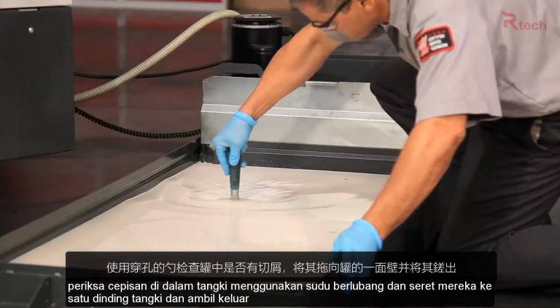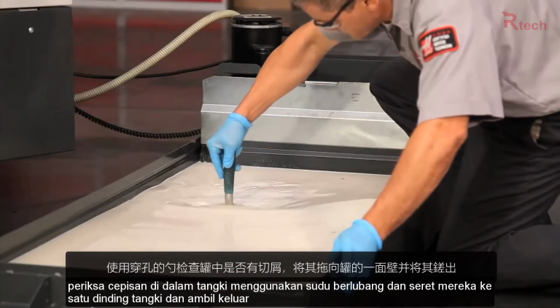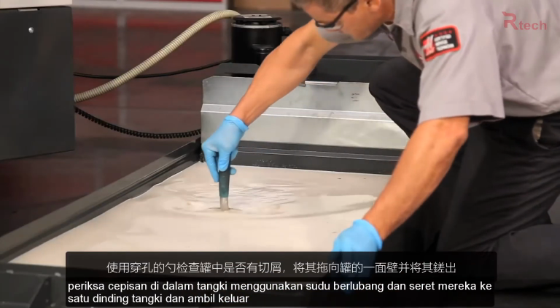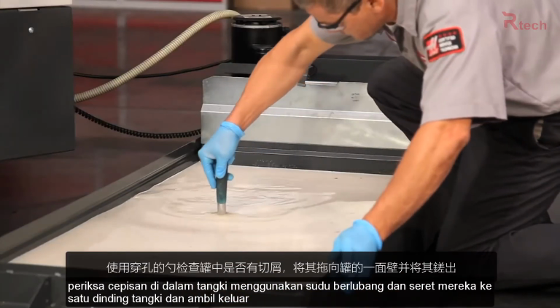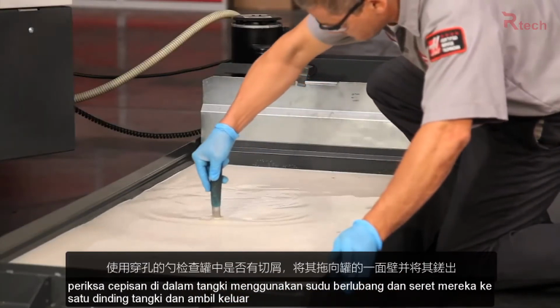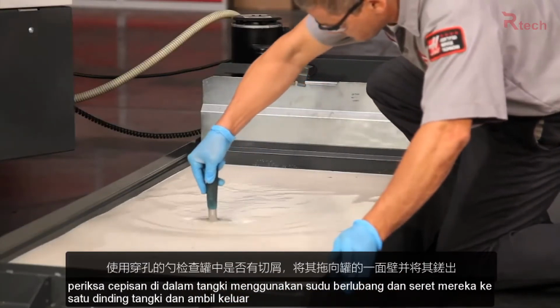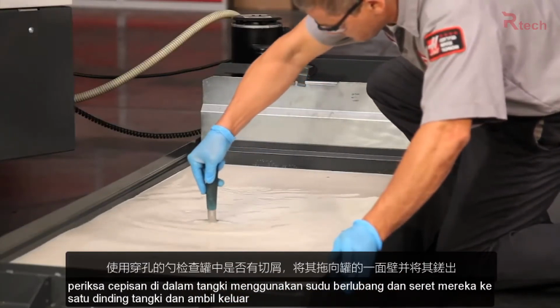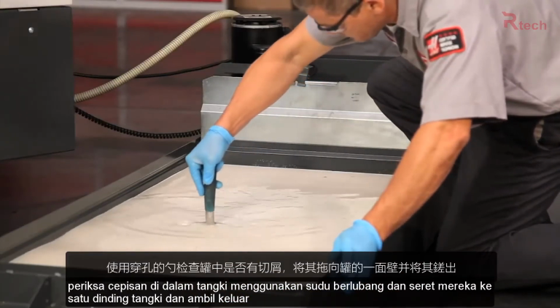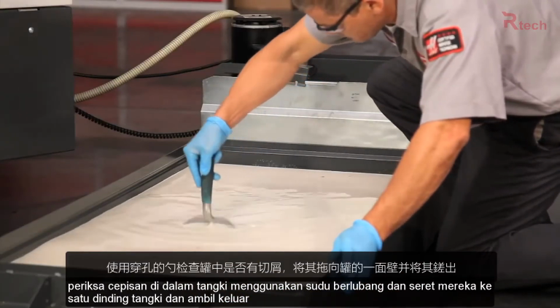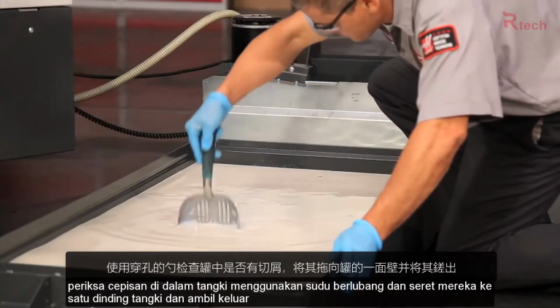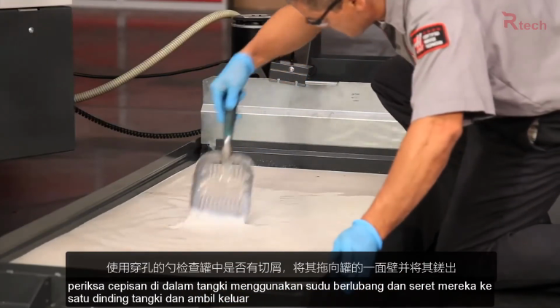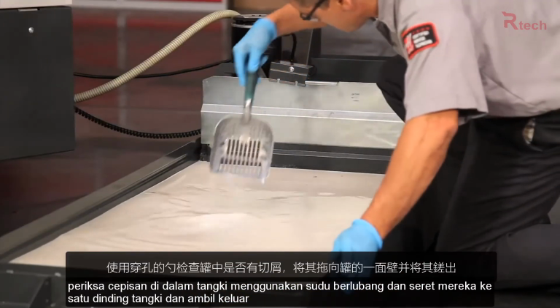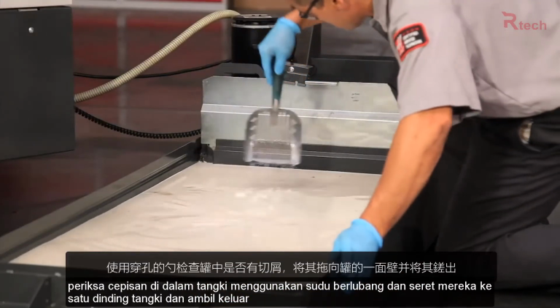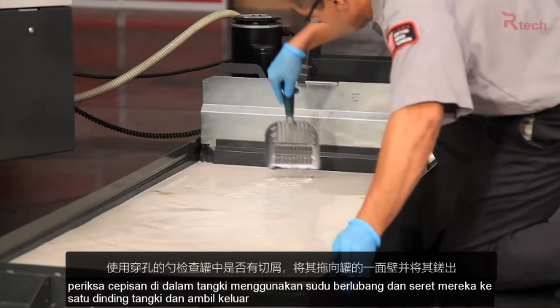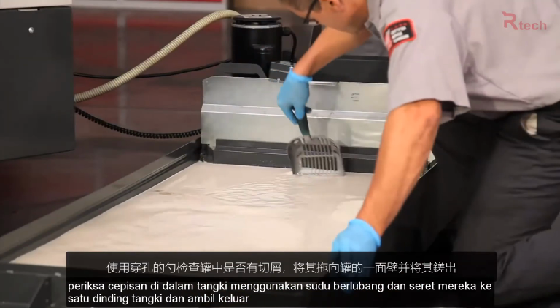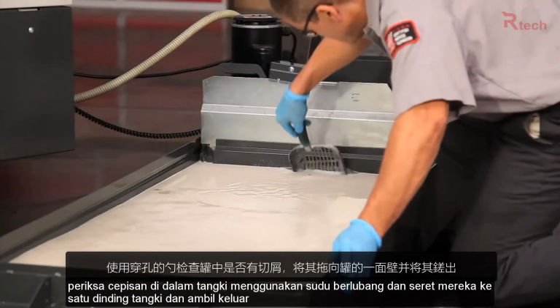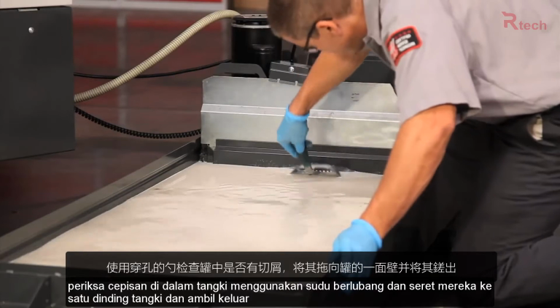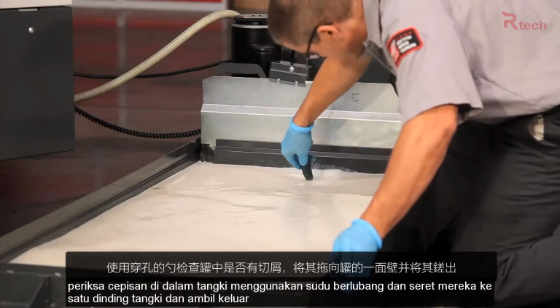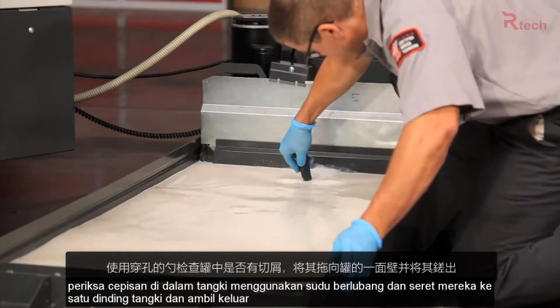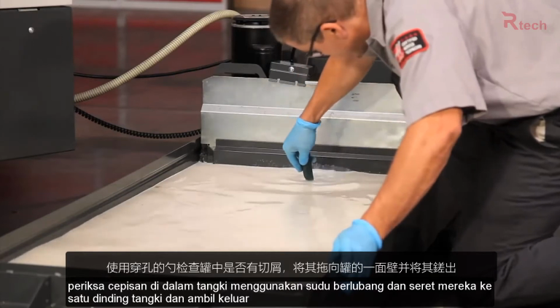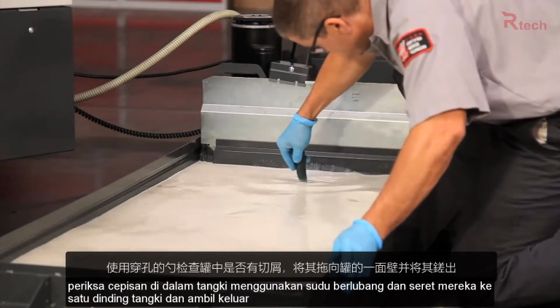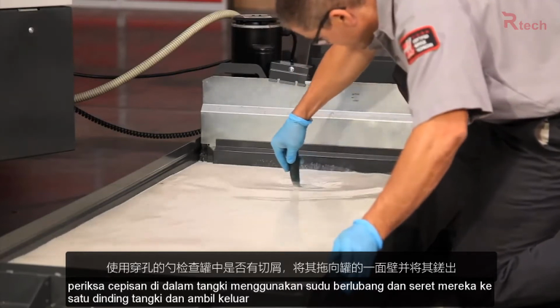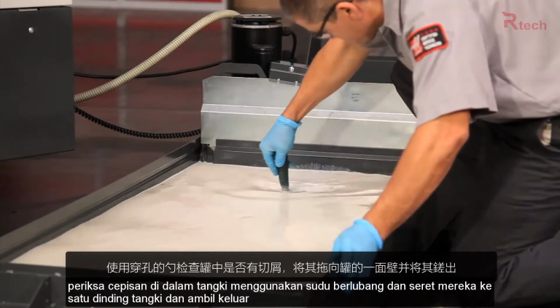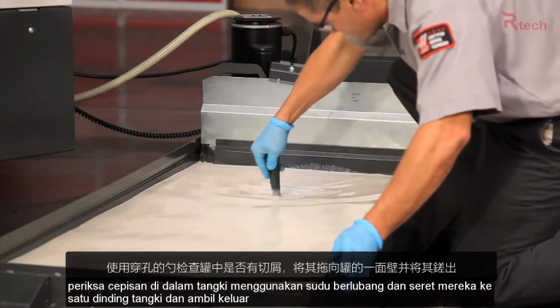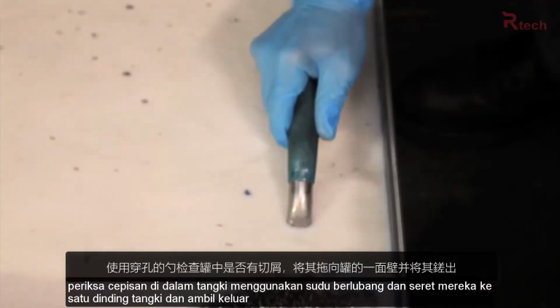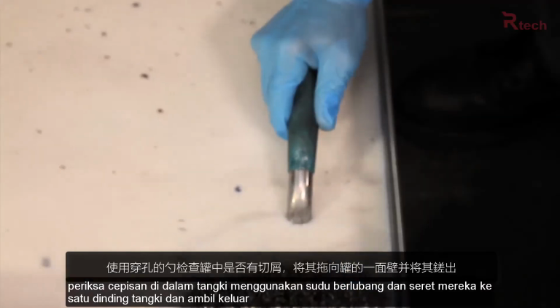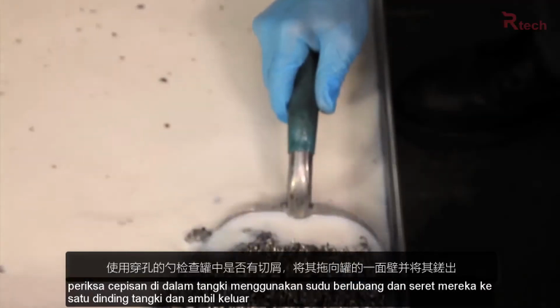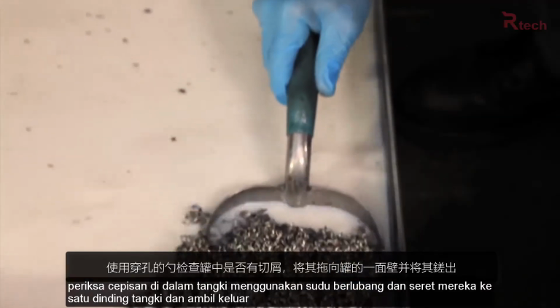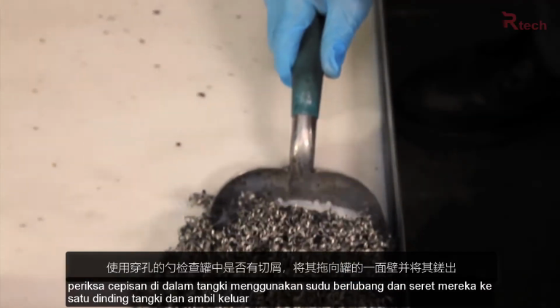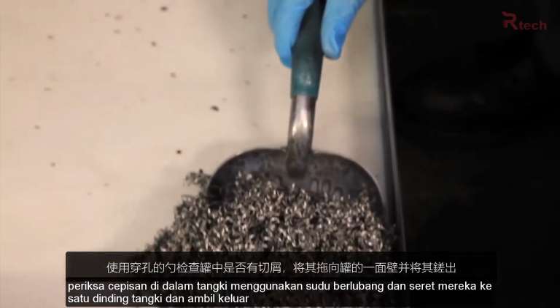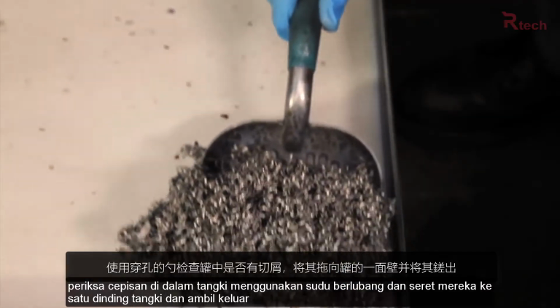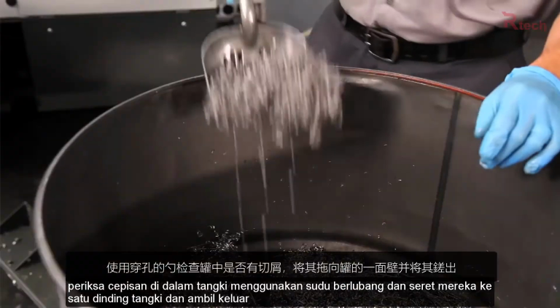Check for chips in the tank using a perforated scoop. Drag them against one wall of the tank and scoop them out.